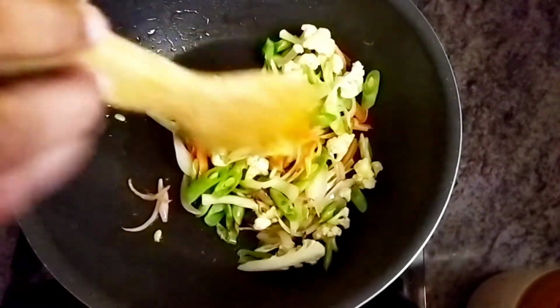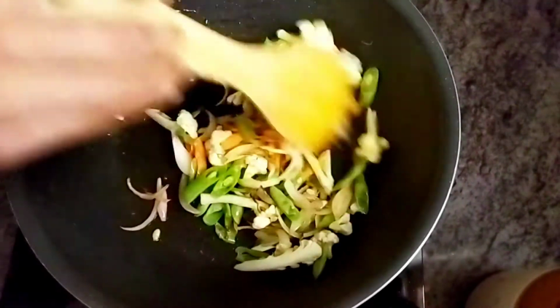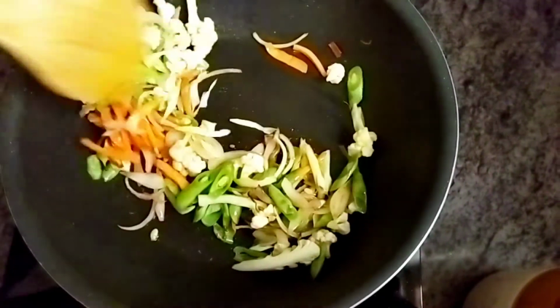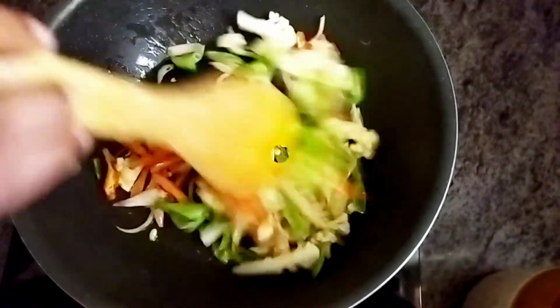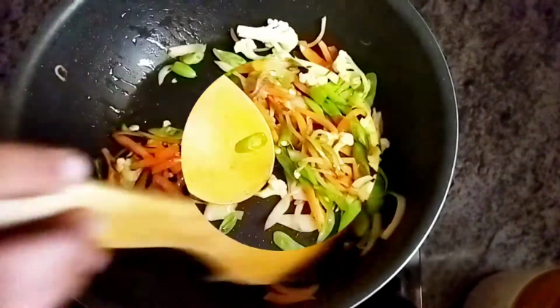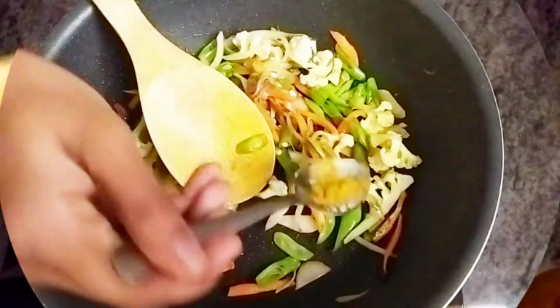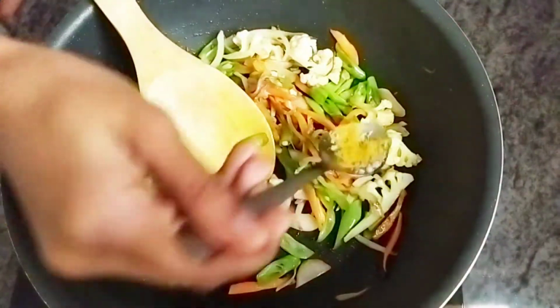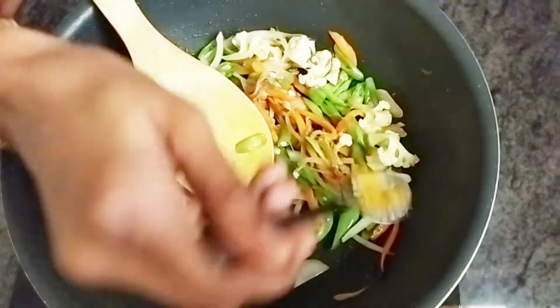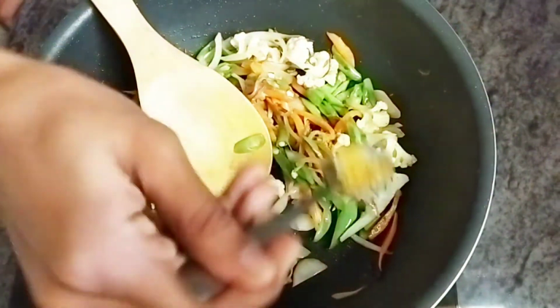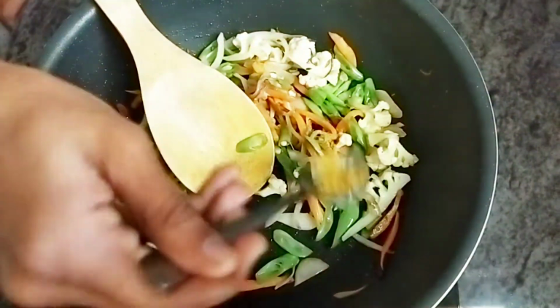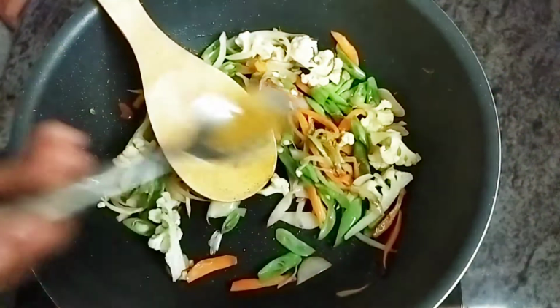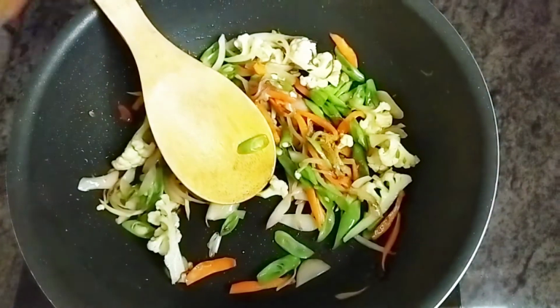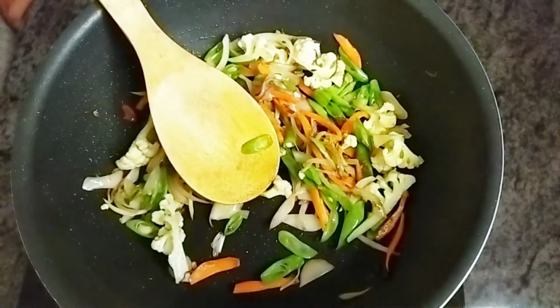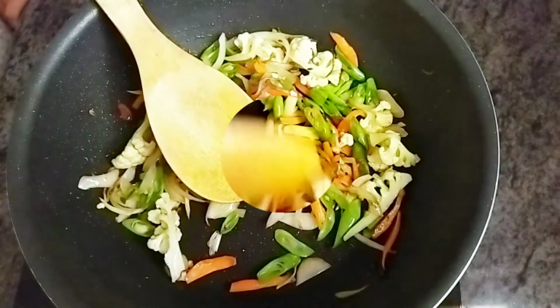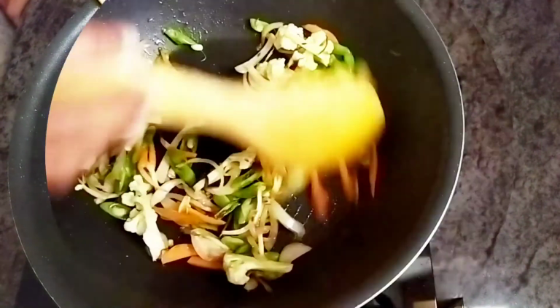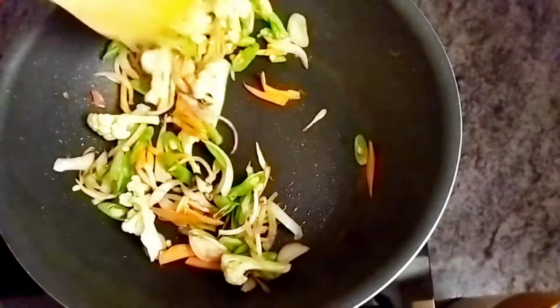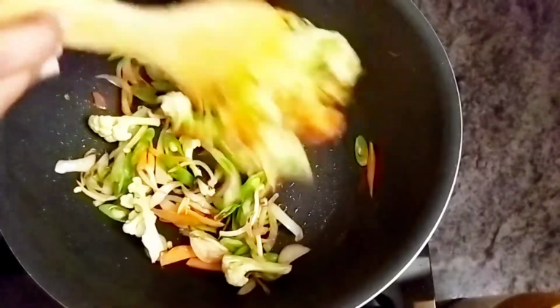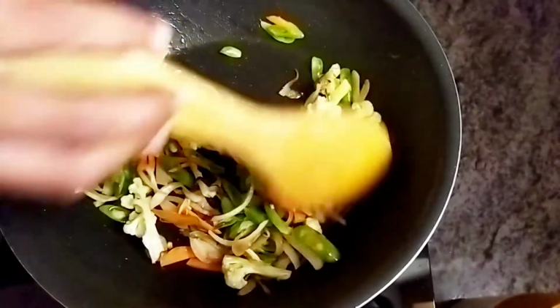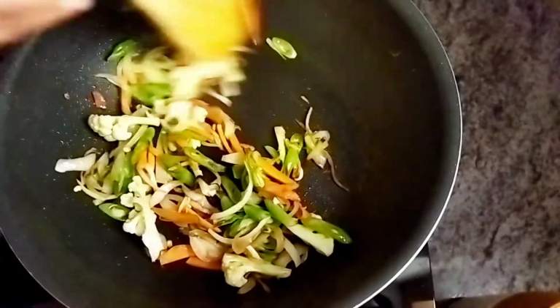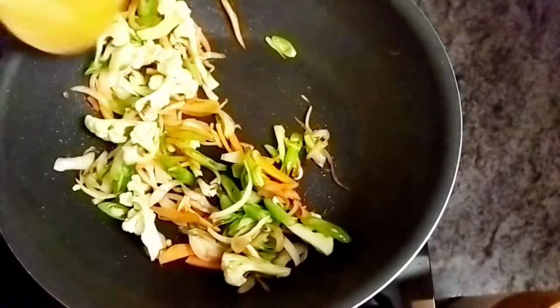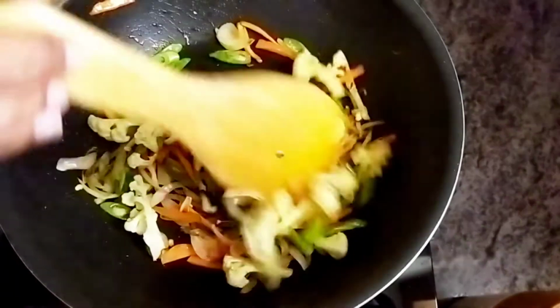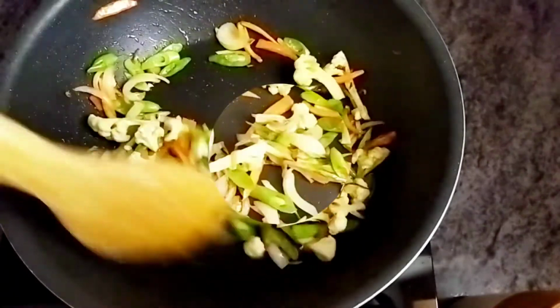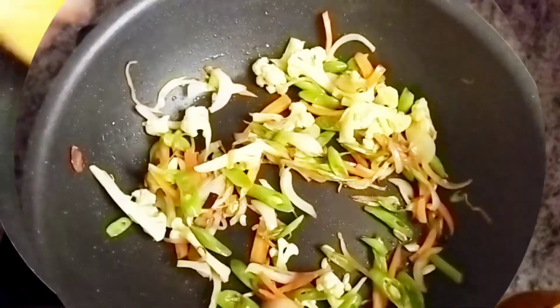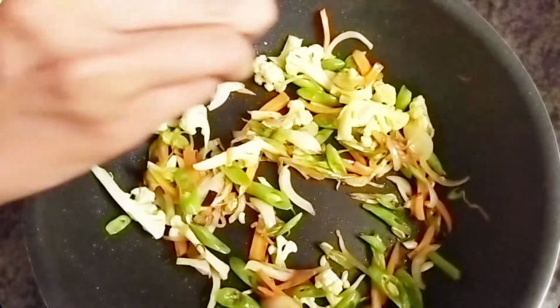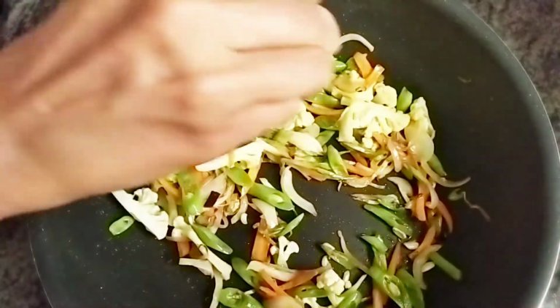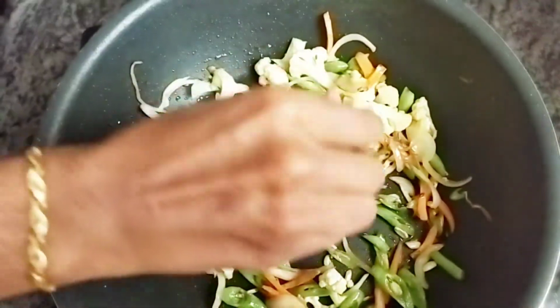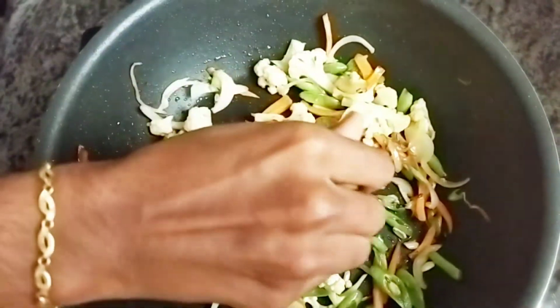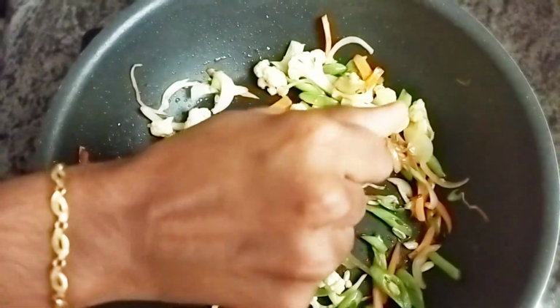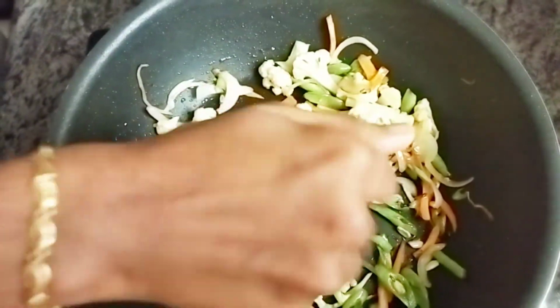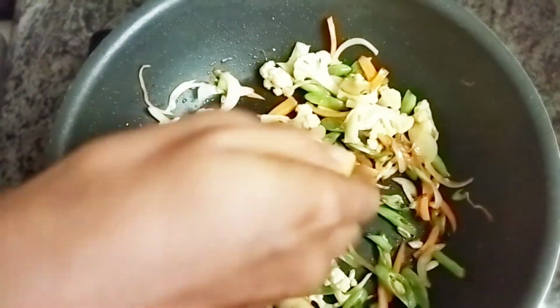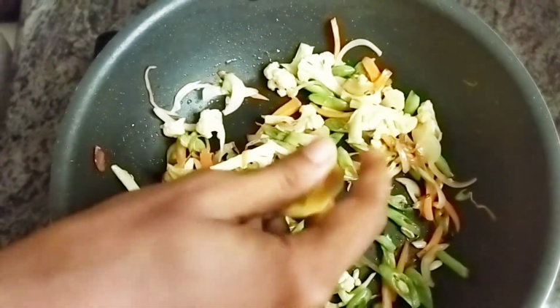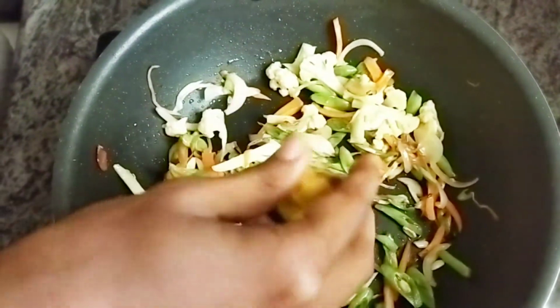Add some garam masala. Squeeze half a lime for sourness.